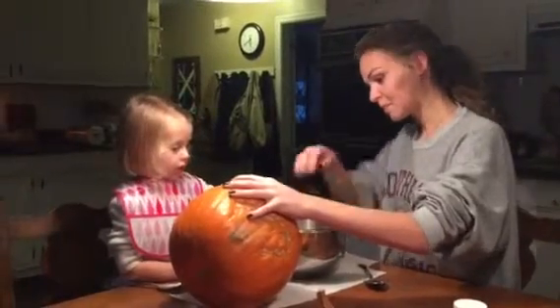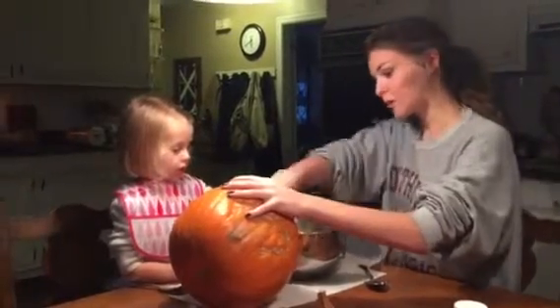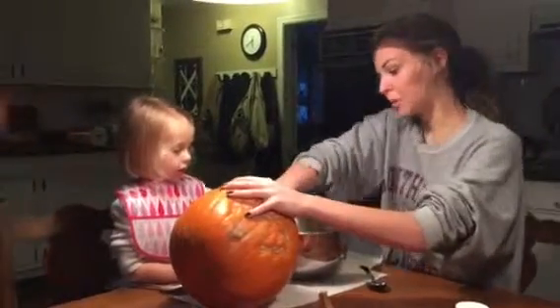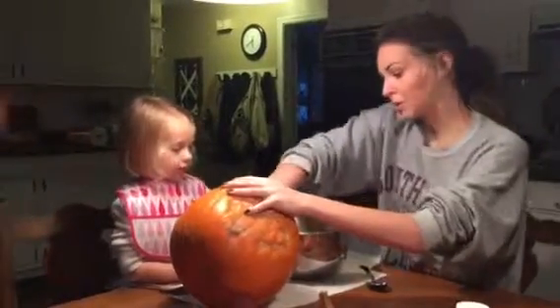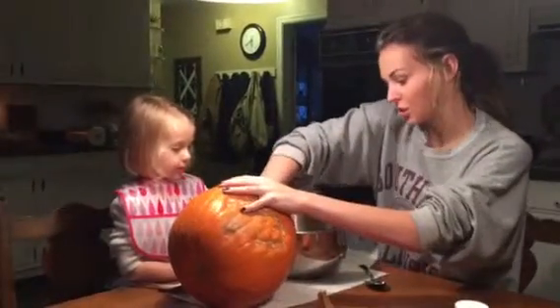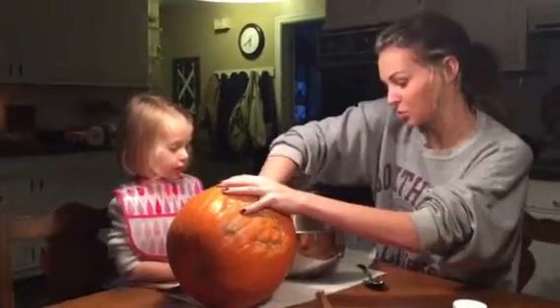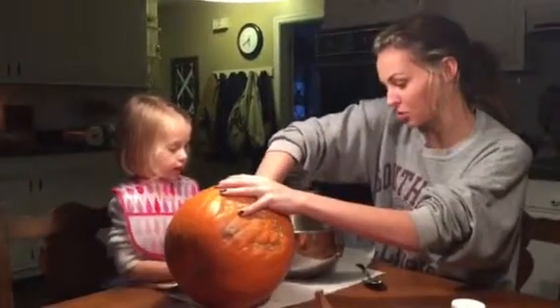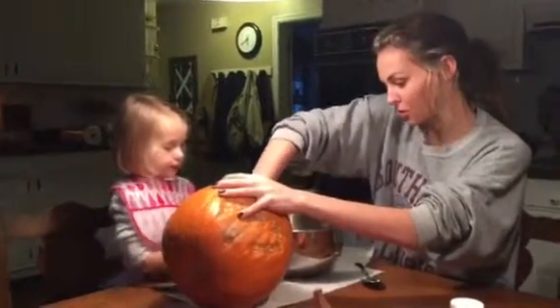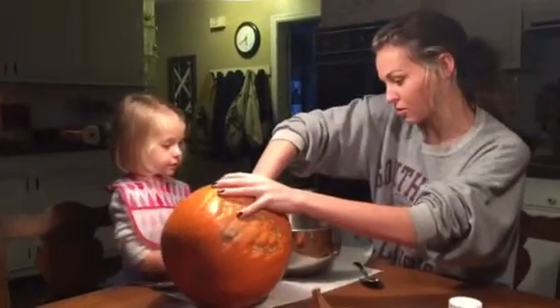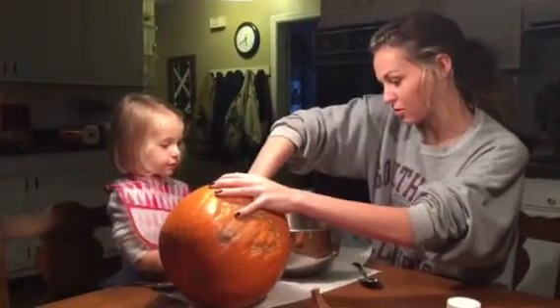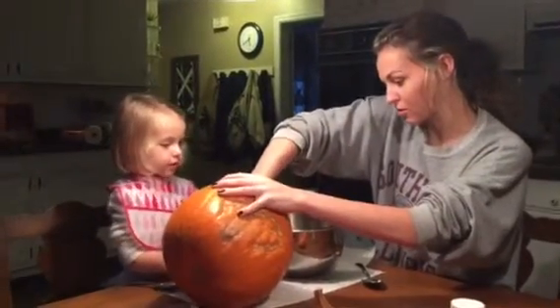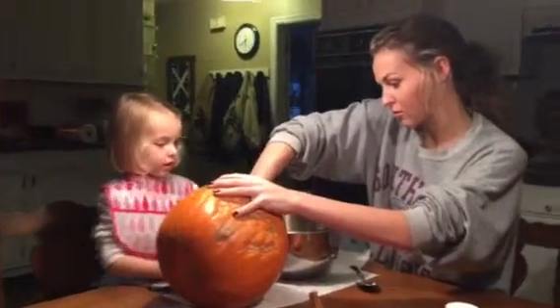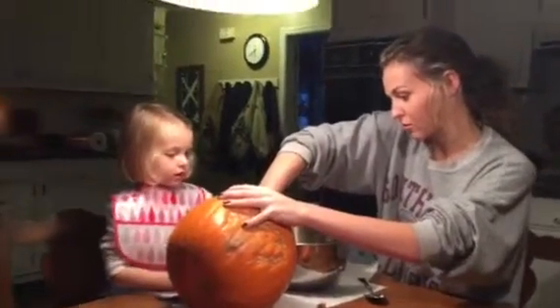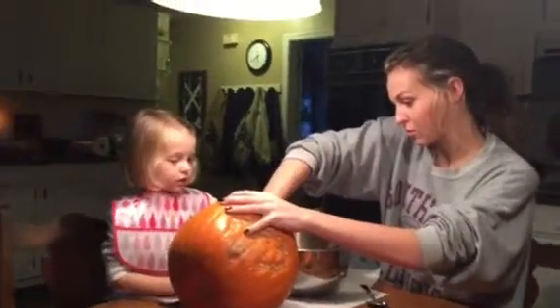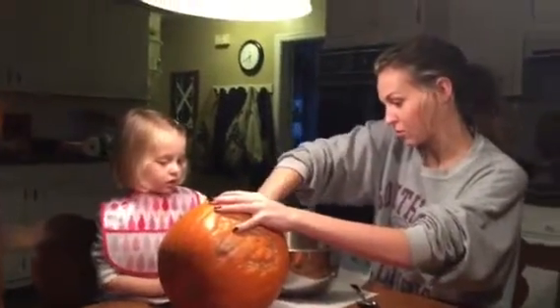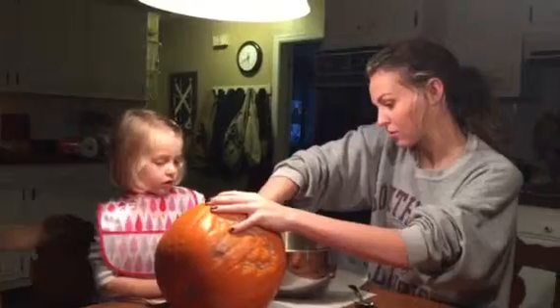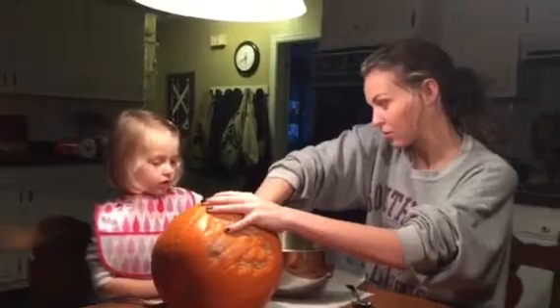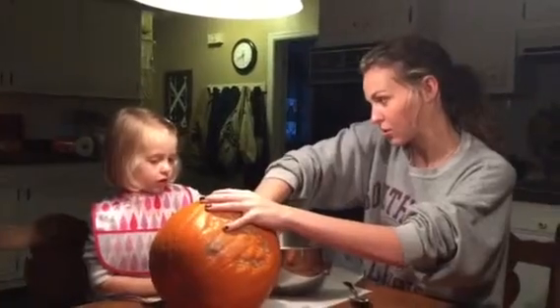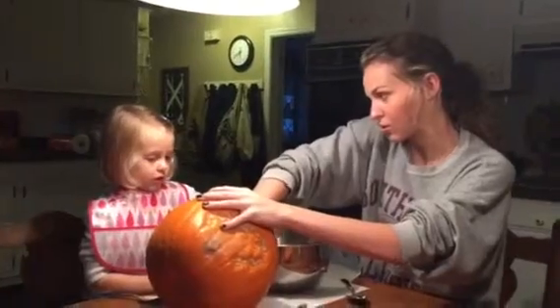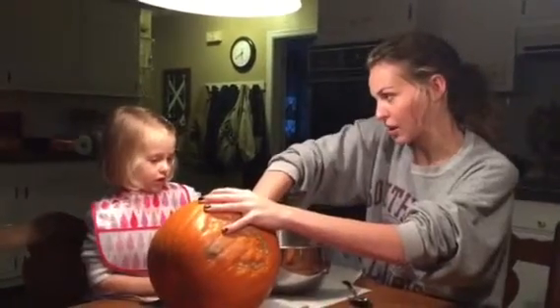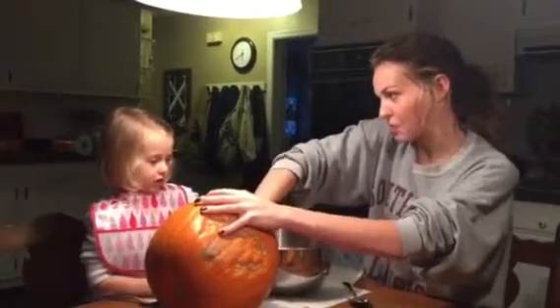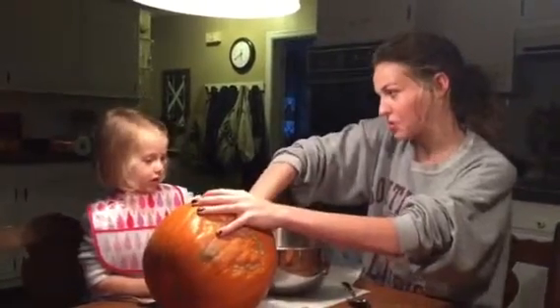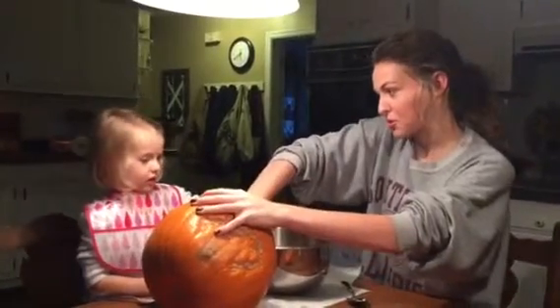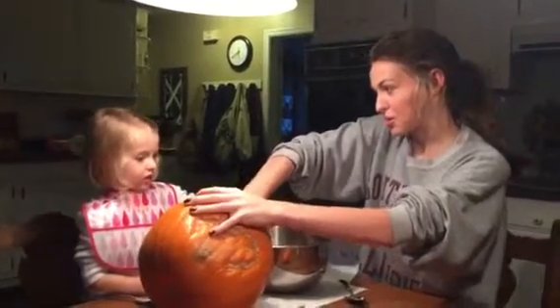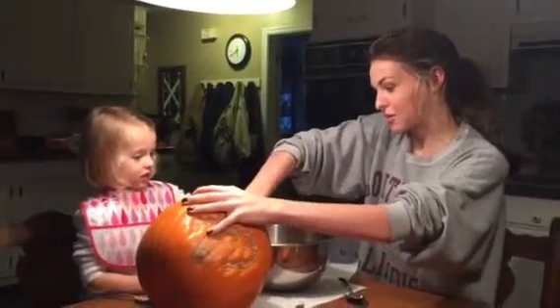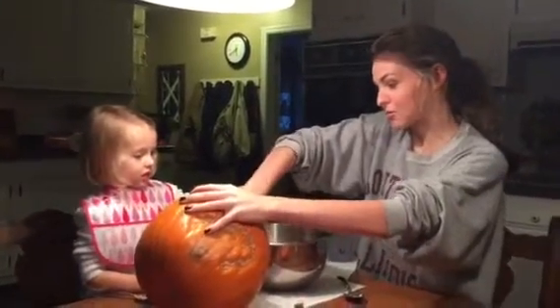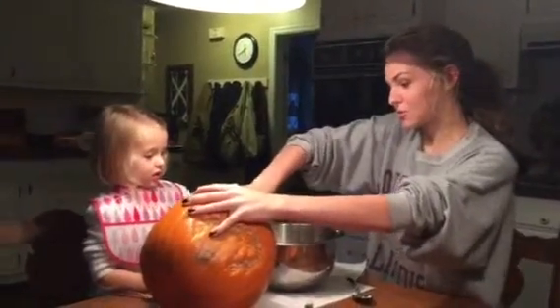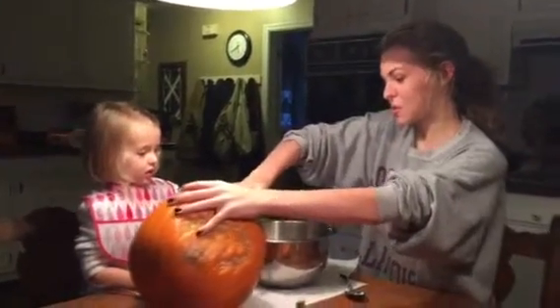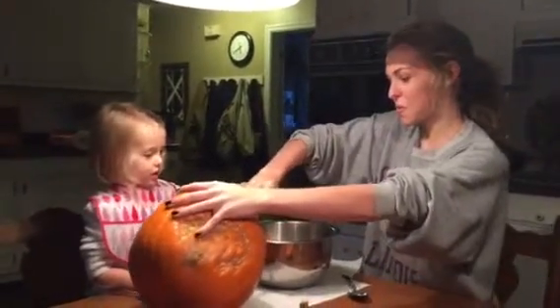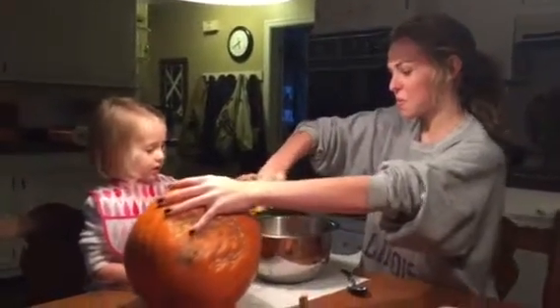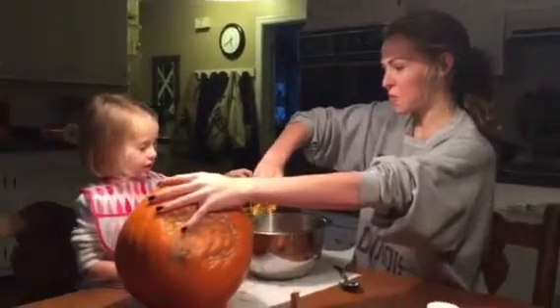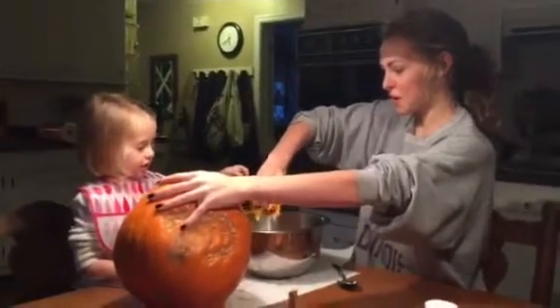A little bit. Stick your spoon in there. Okay, now pull your spoon out. Whoa.